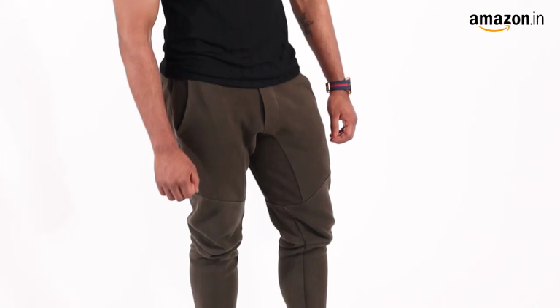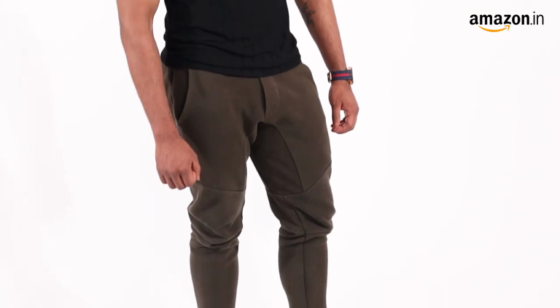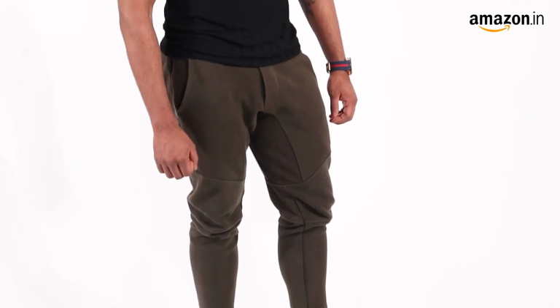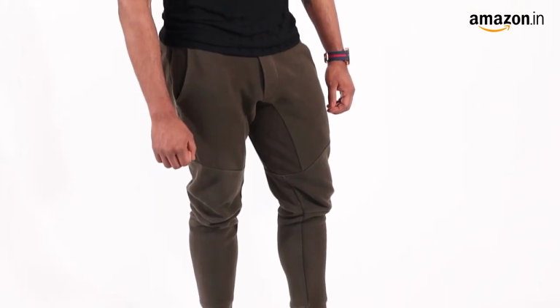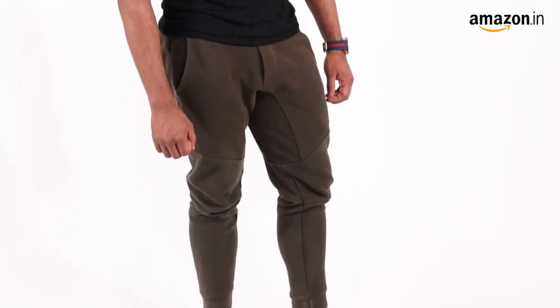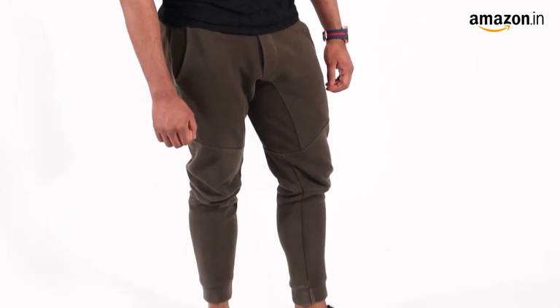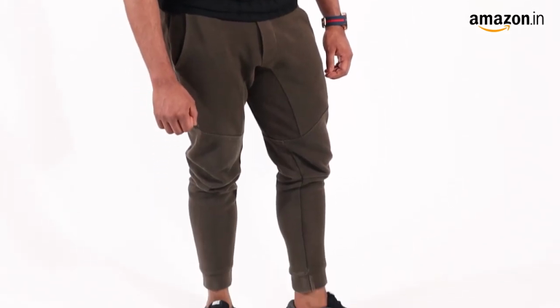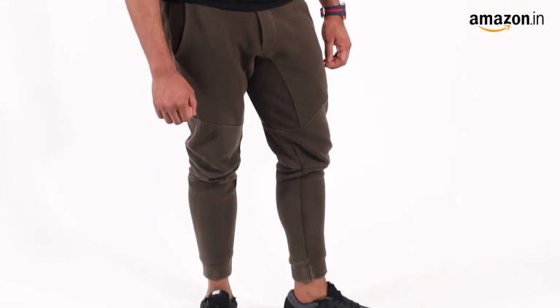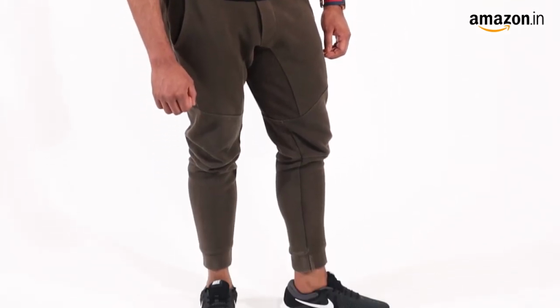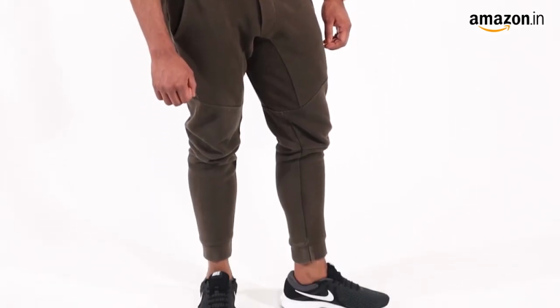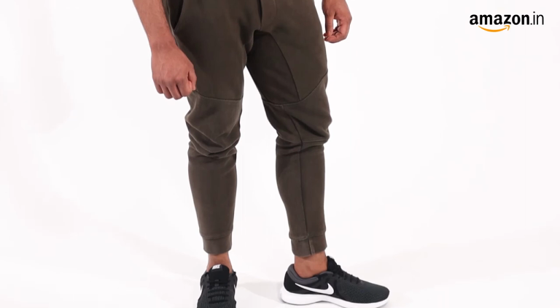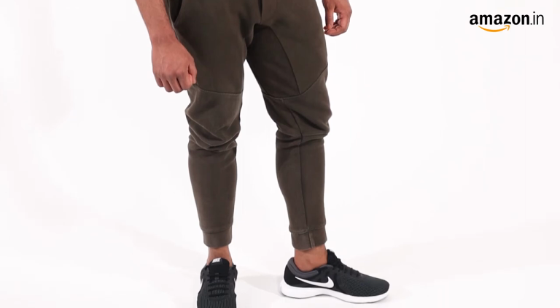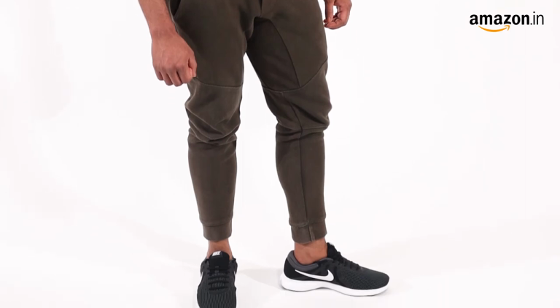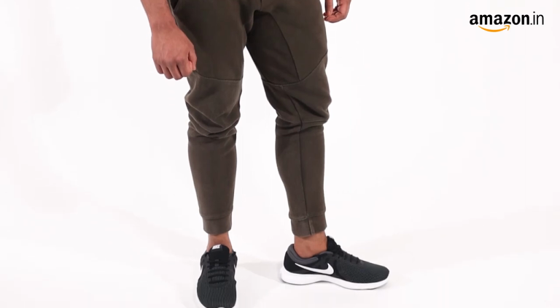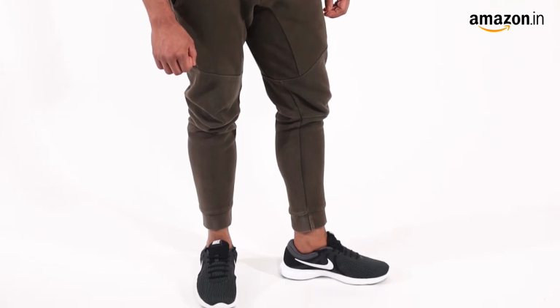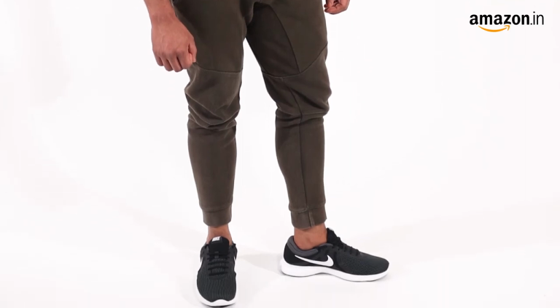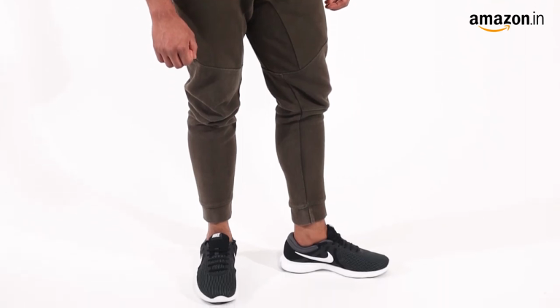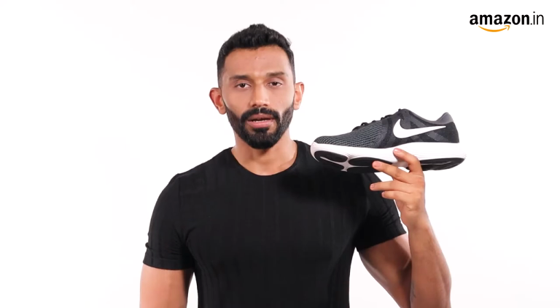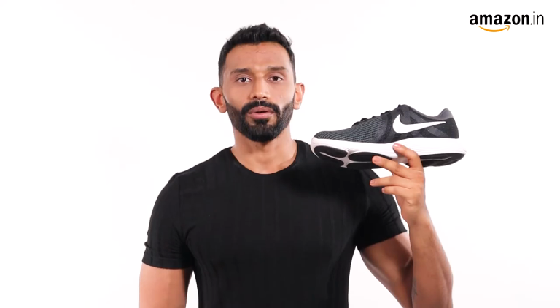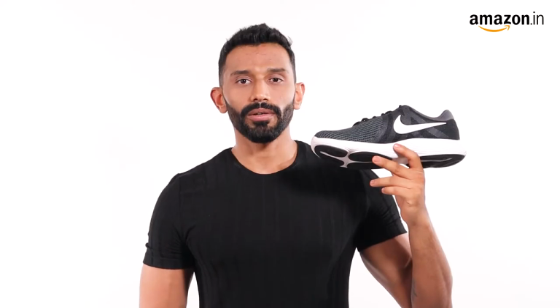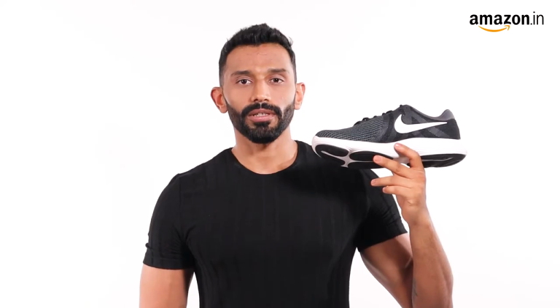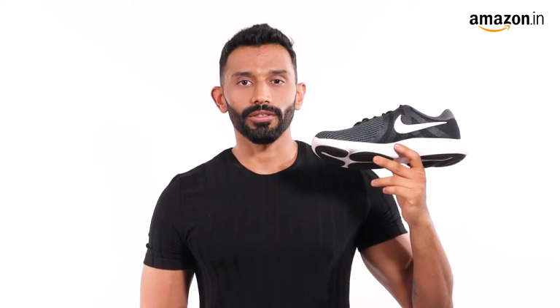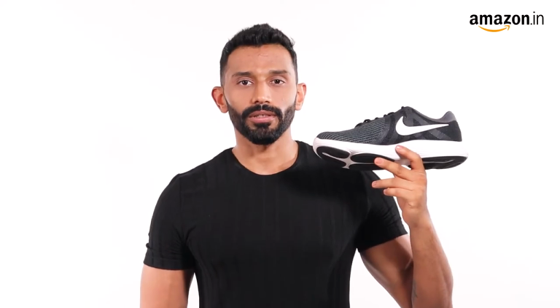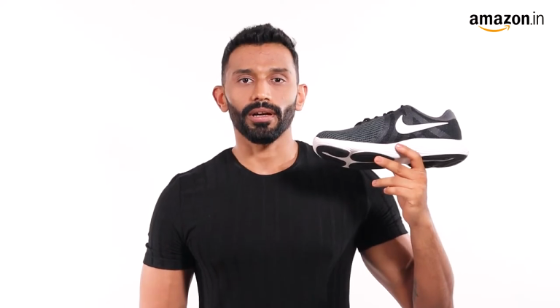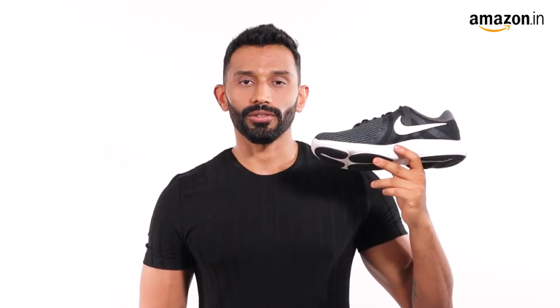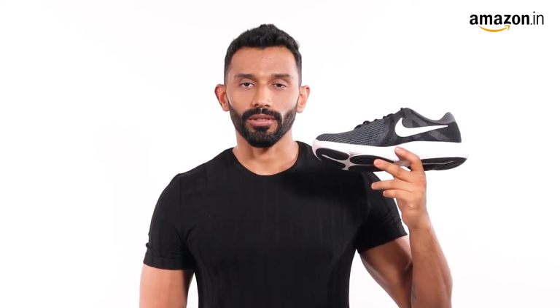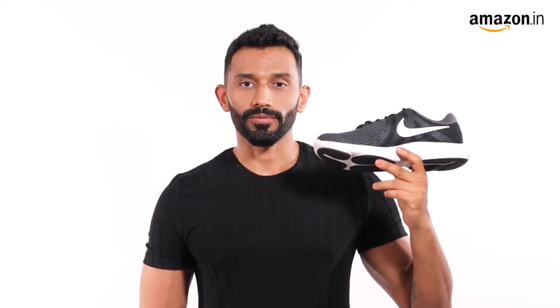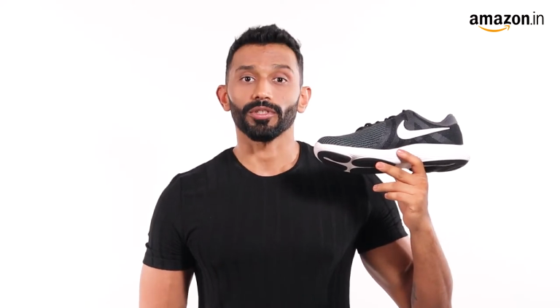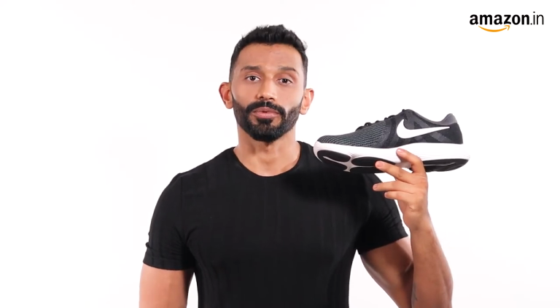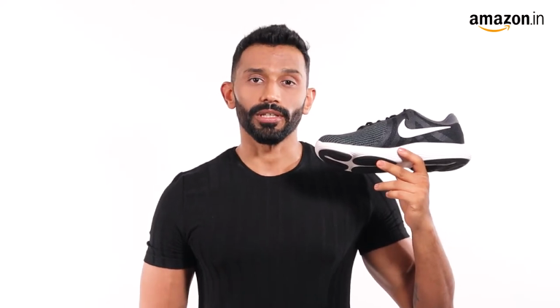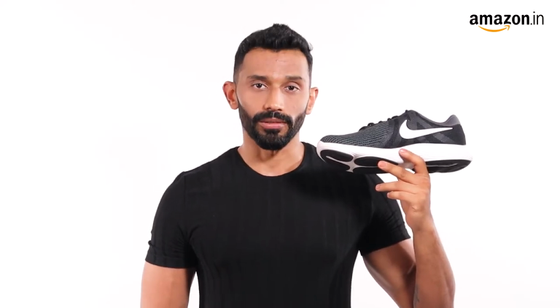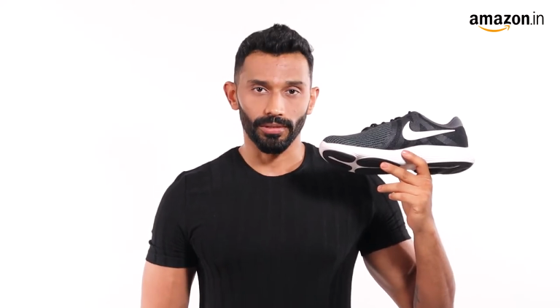These Nike shoes can be used for running, gymming, and jogging. Wear the t-shirt and shorts for a sporty look.